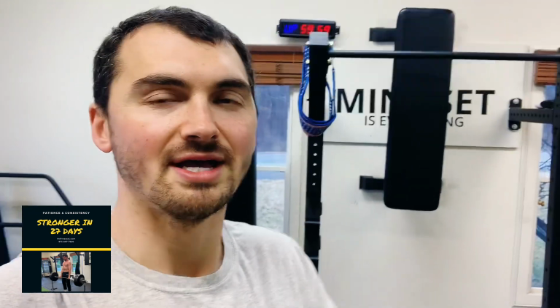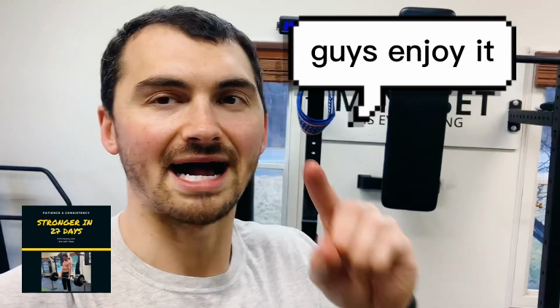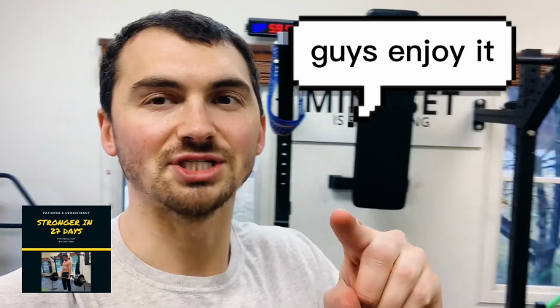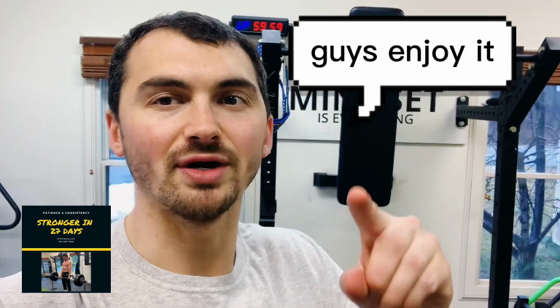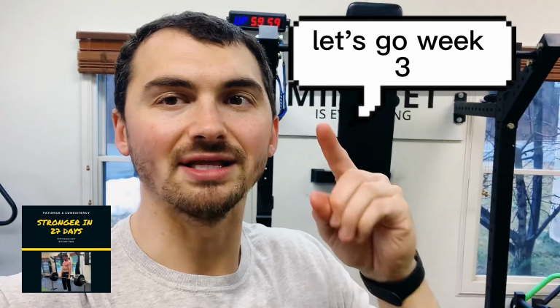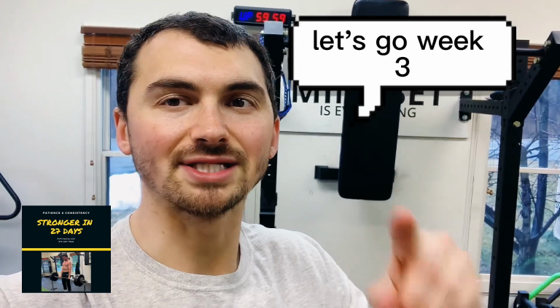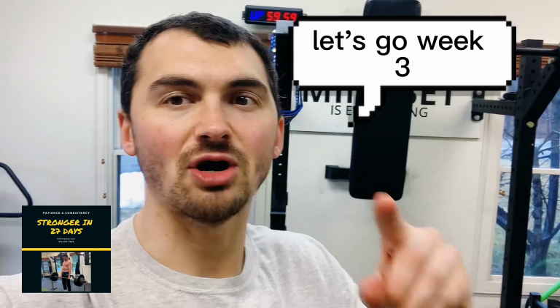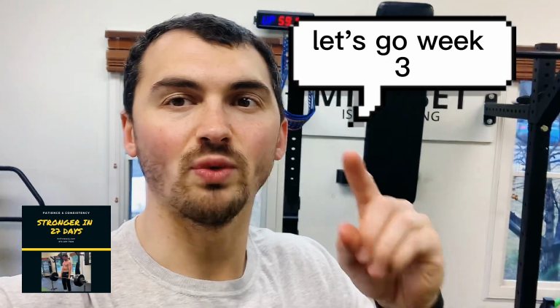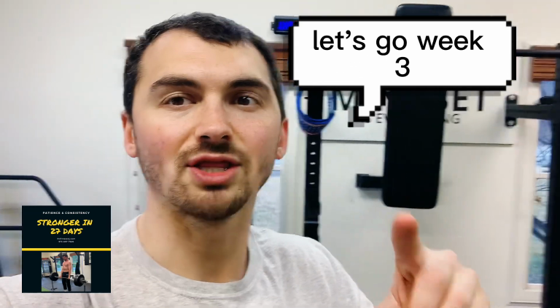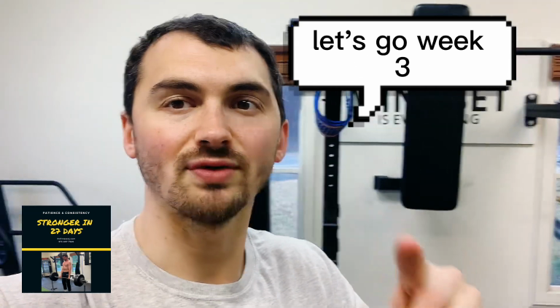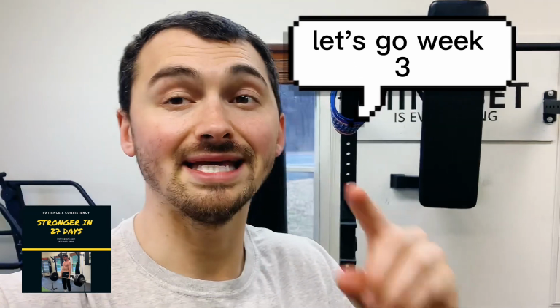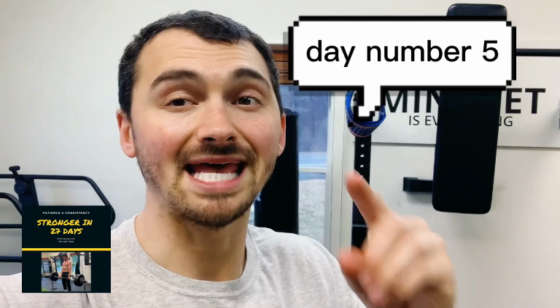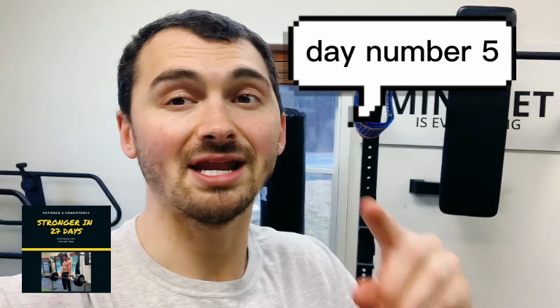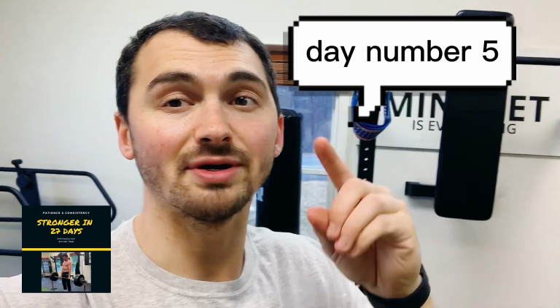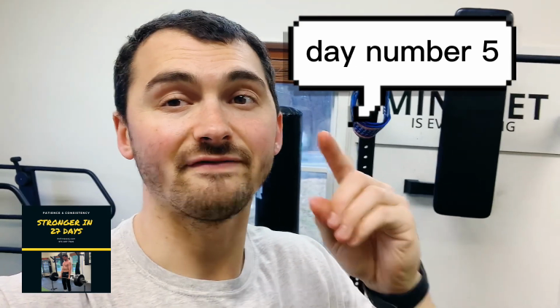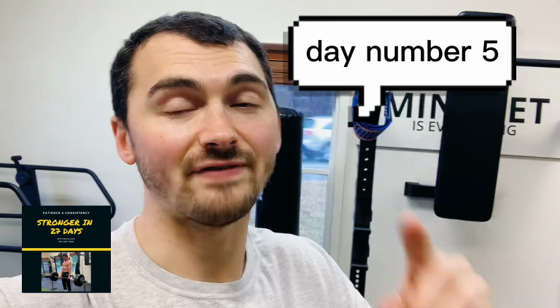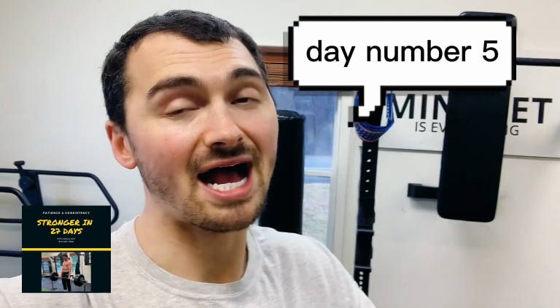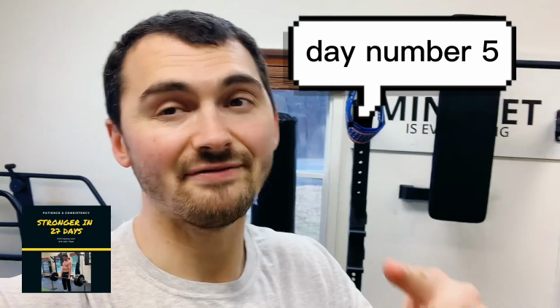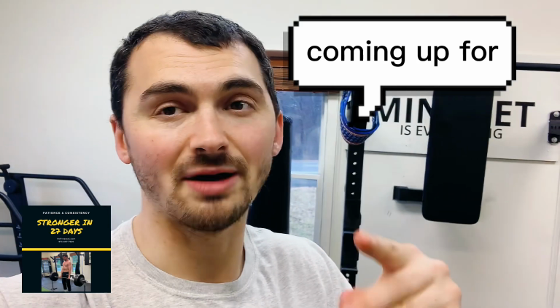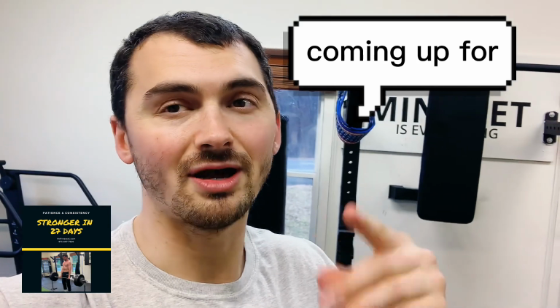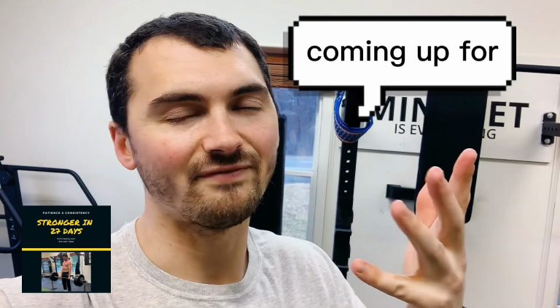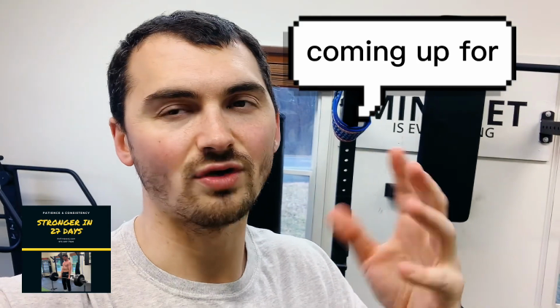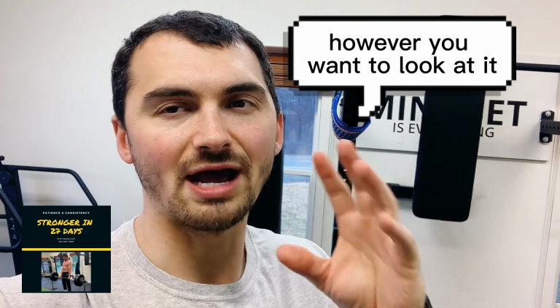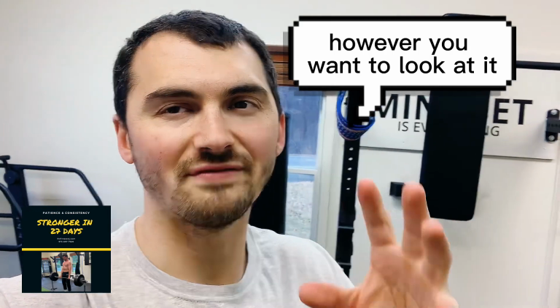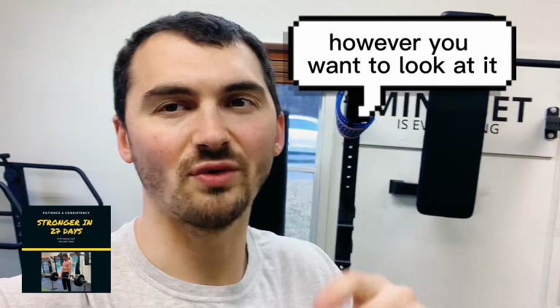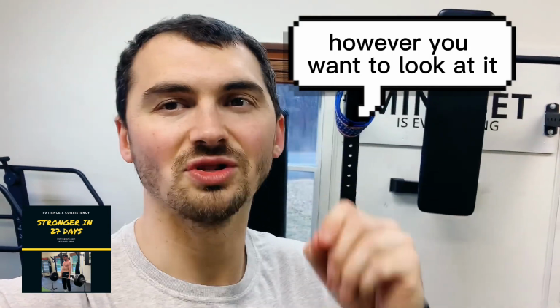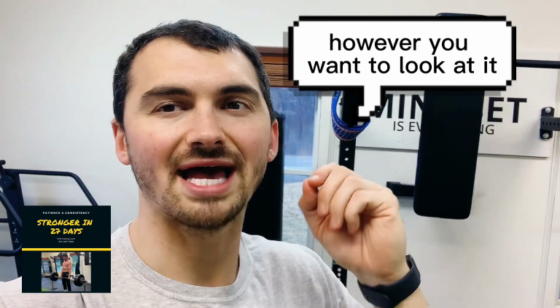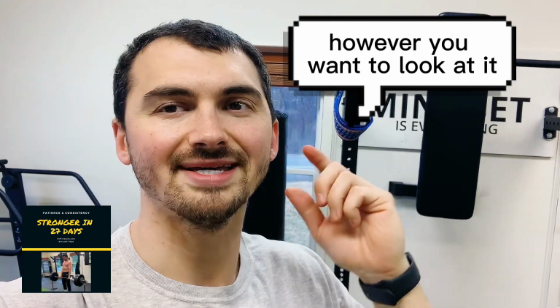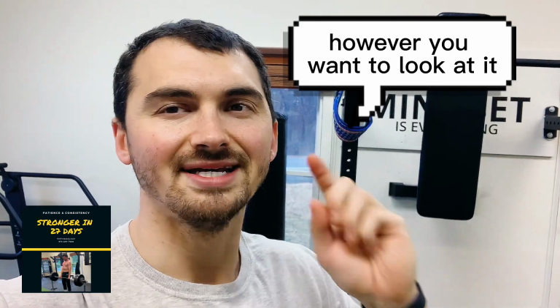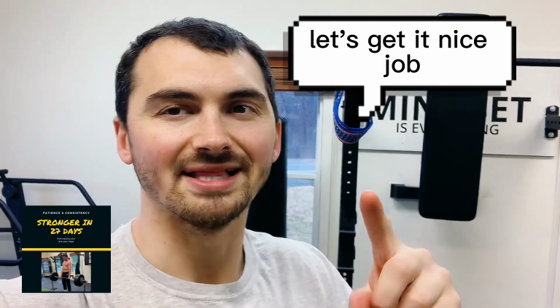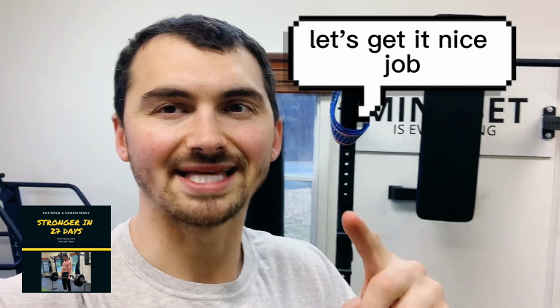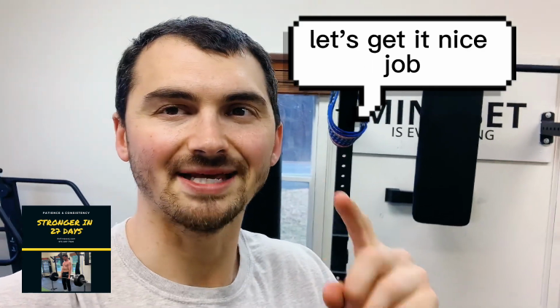Guys, enjoy it. Let's go. Week three, day number five coming up — however you want to look at it. Let's get it.